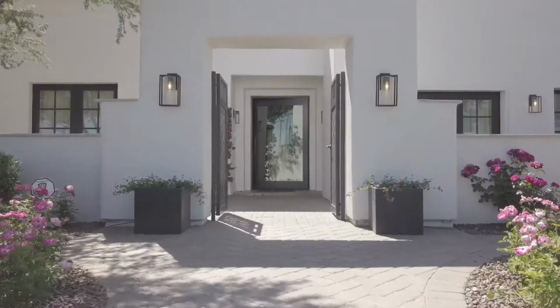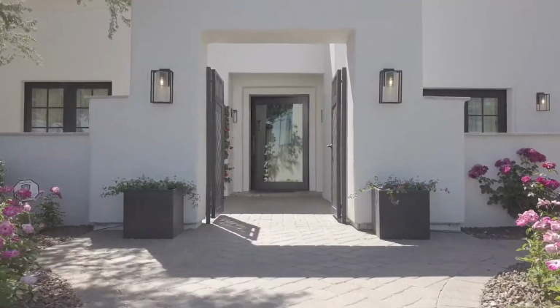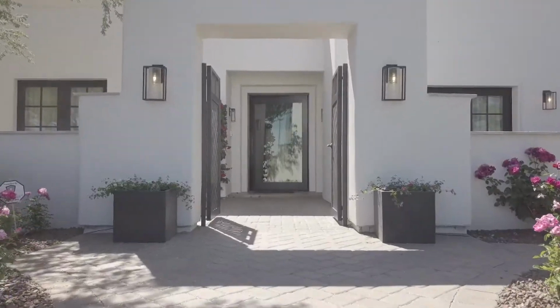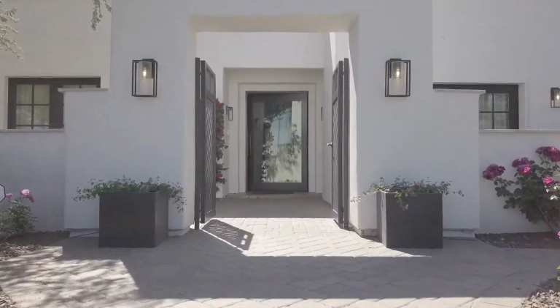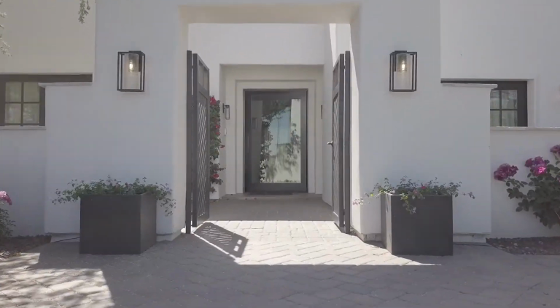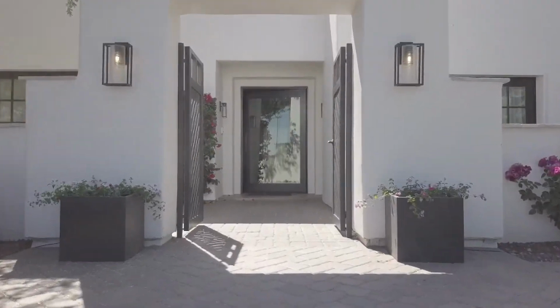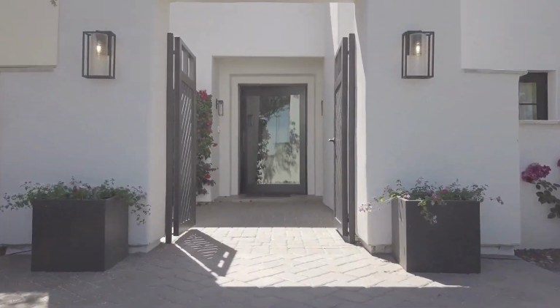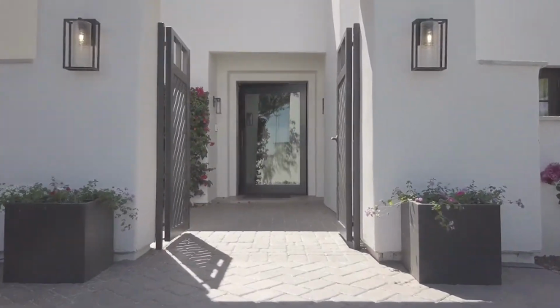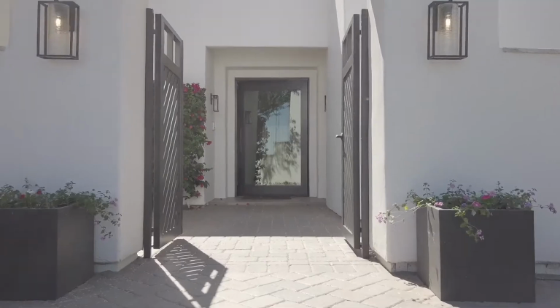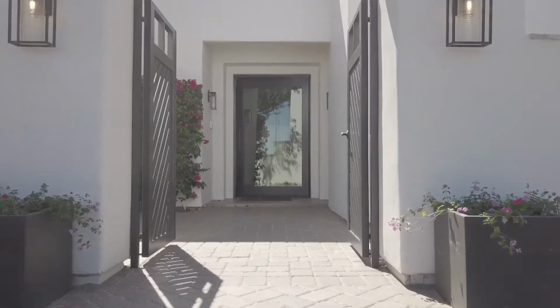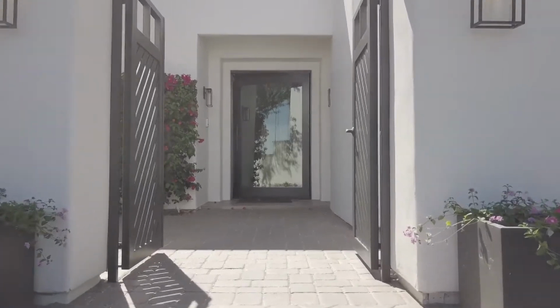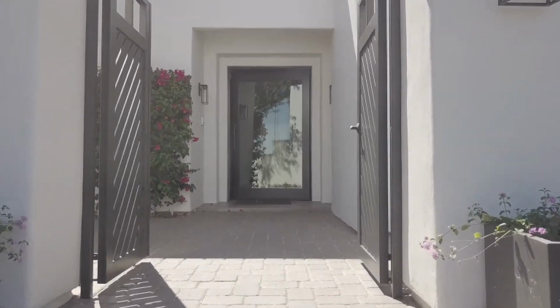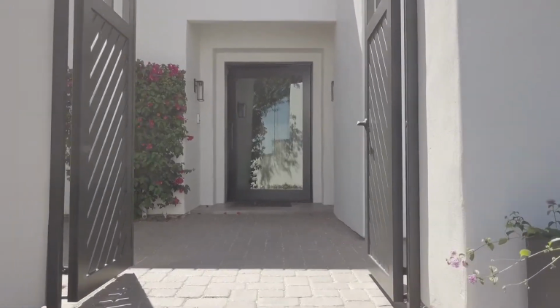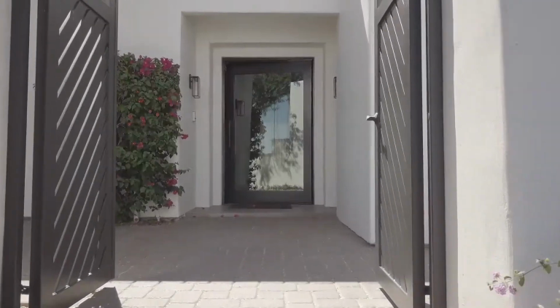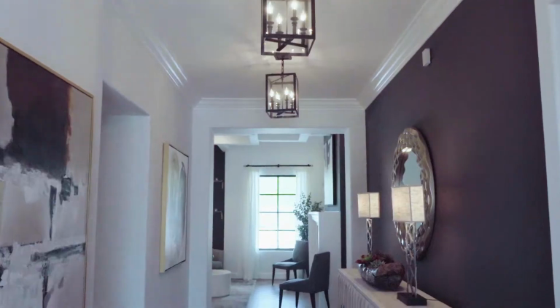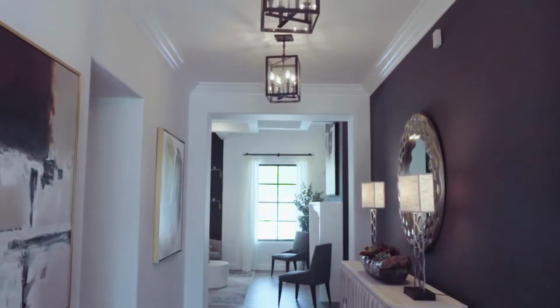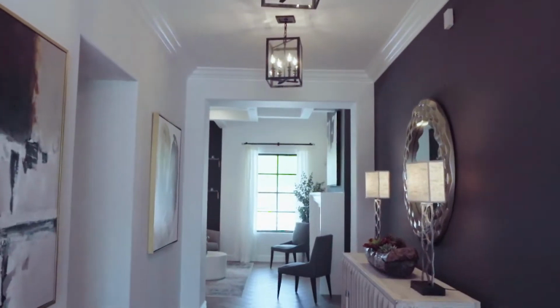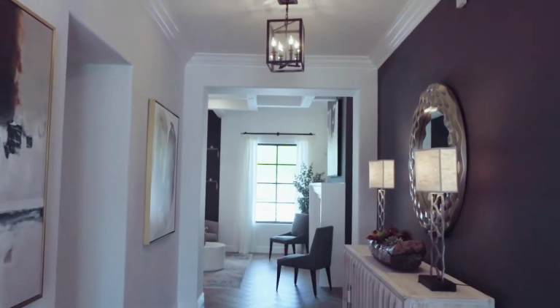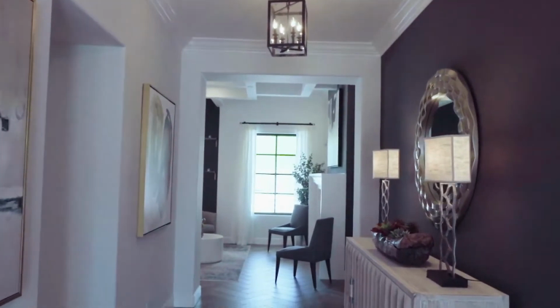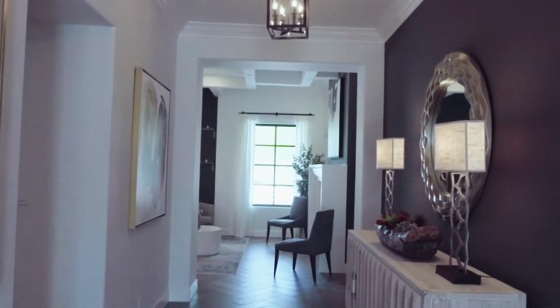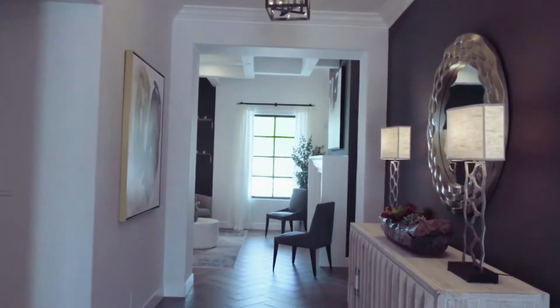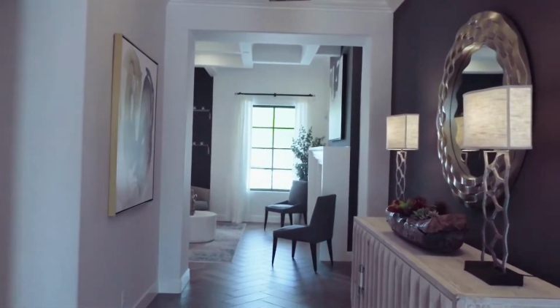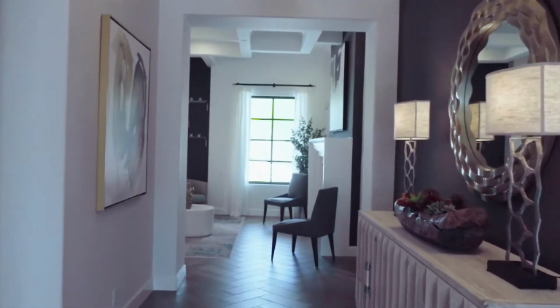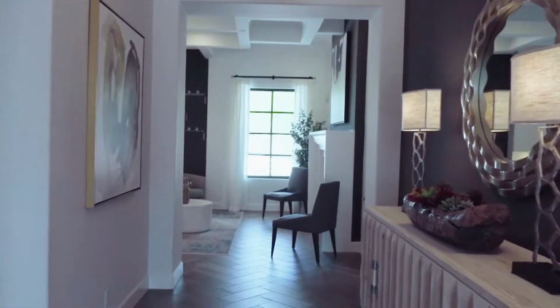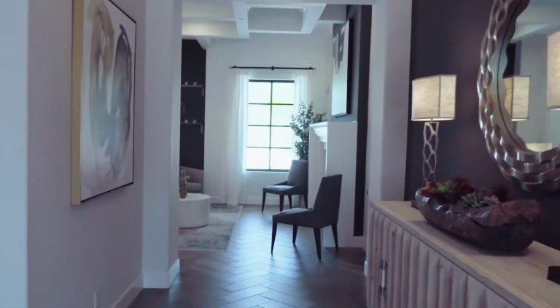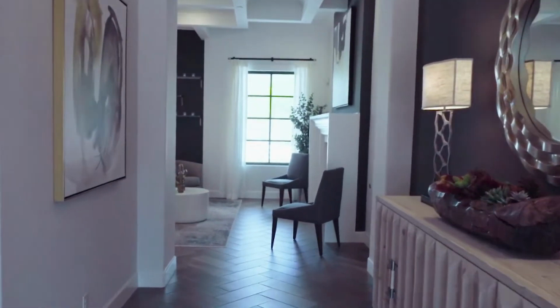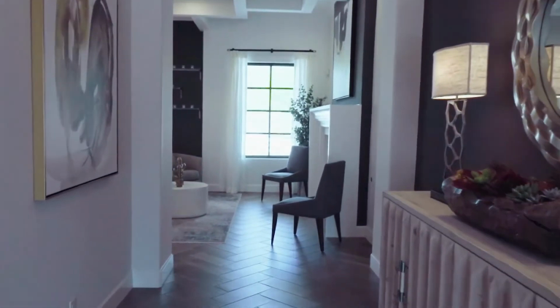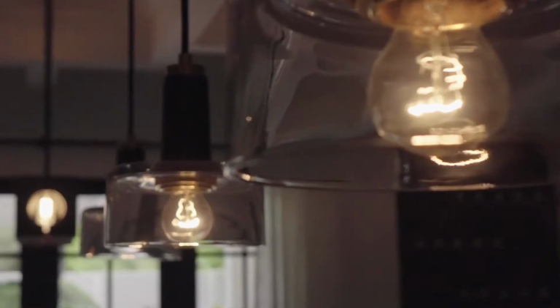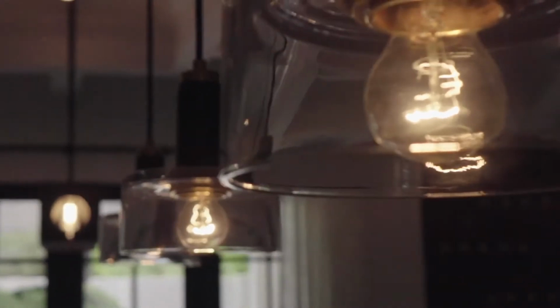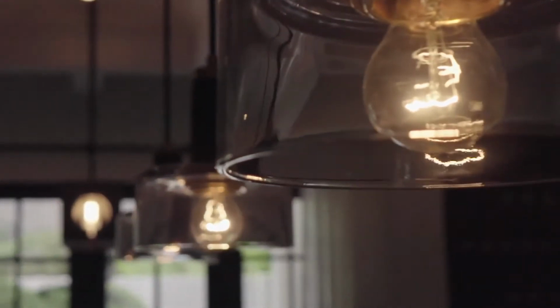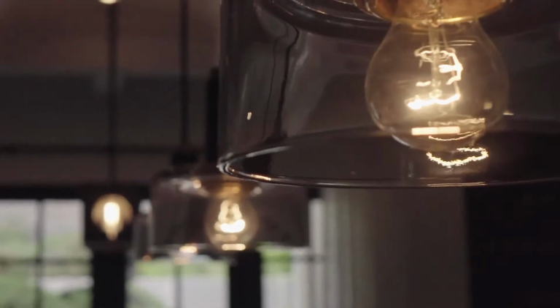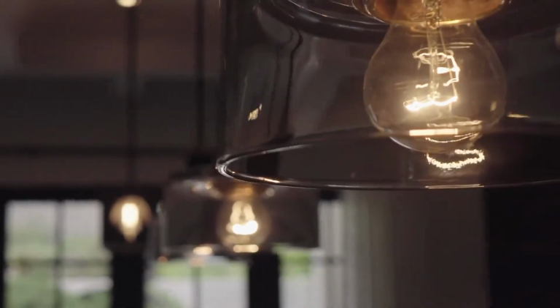From the second you walk into this home you will see and feel the bright and modern style which is so relevant to today's buyers needs.